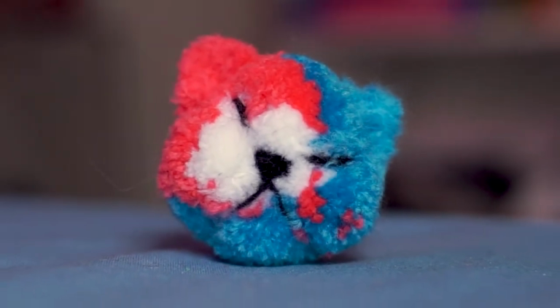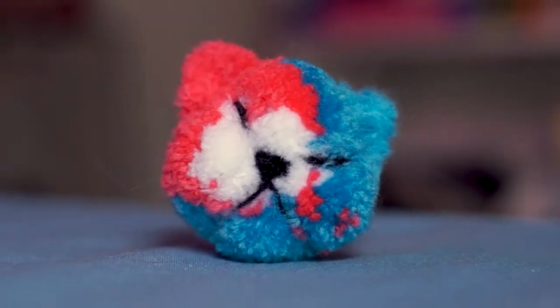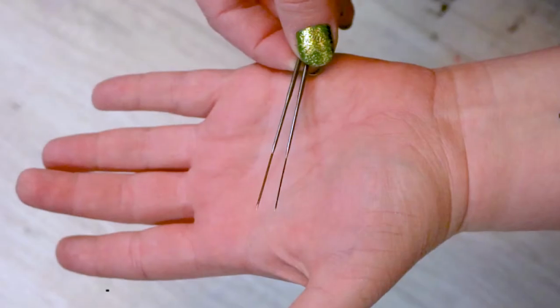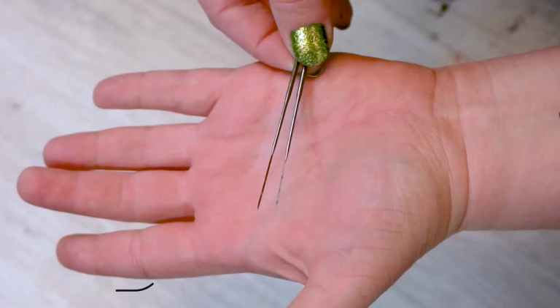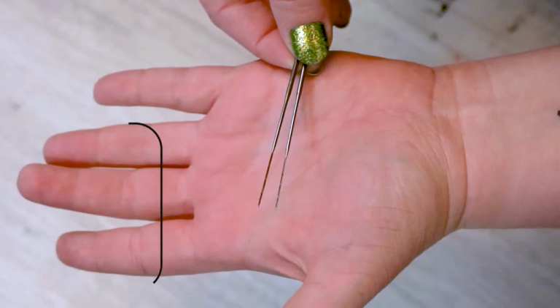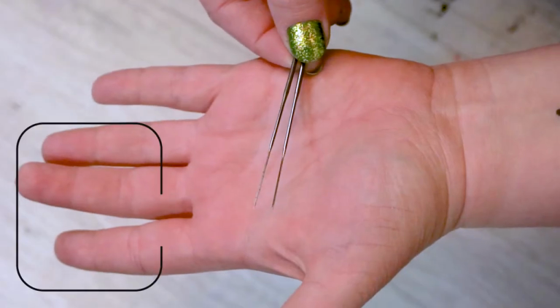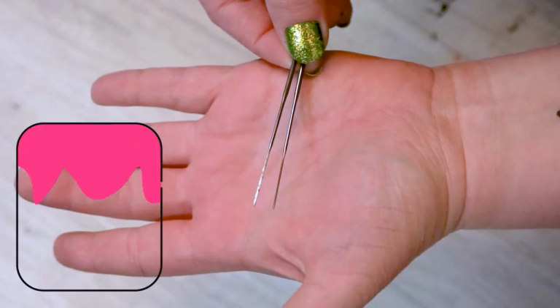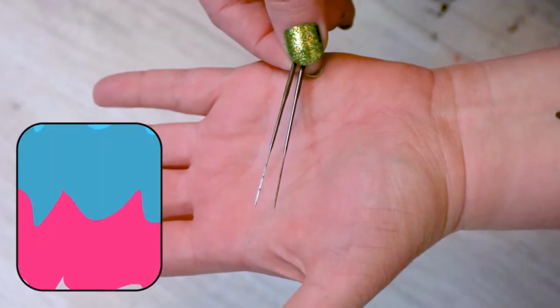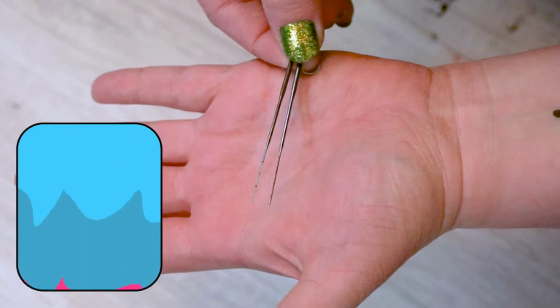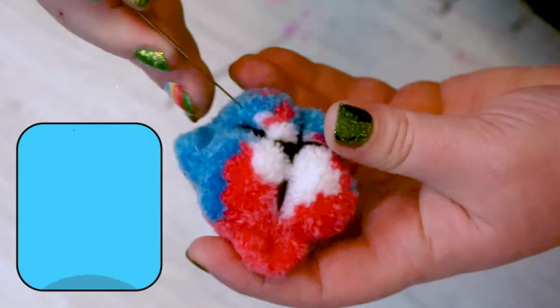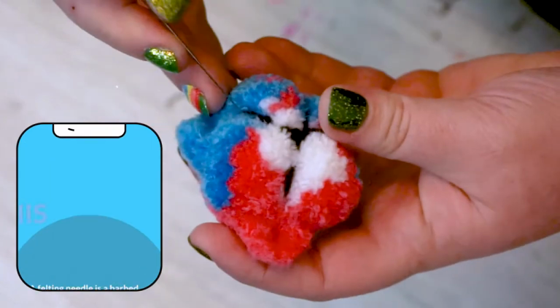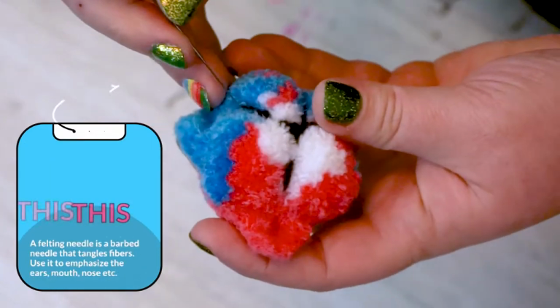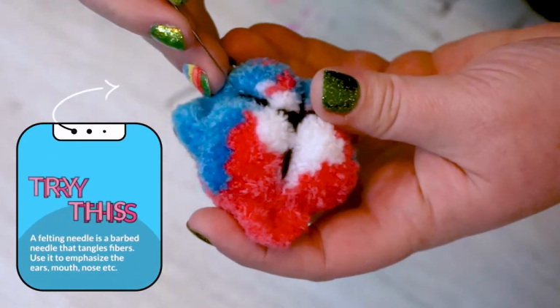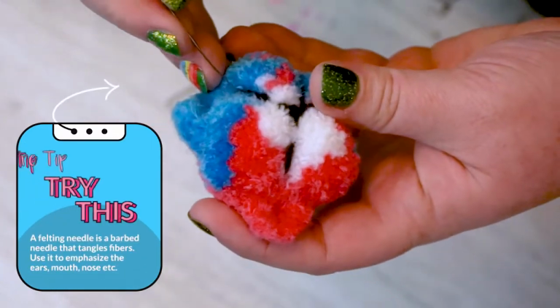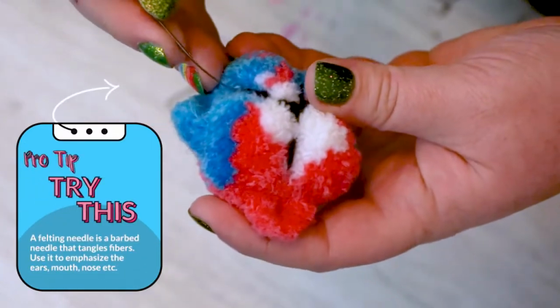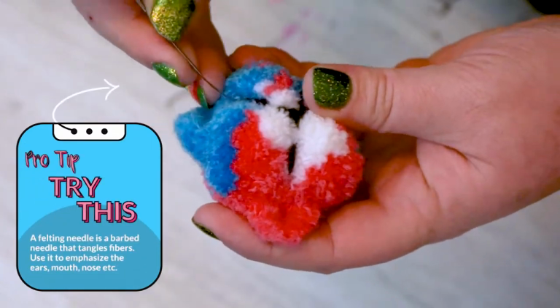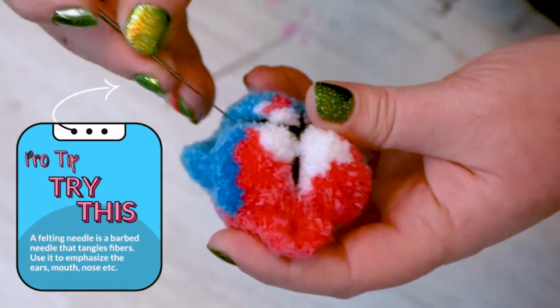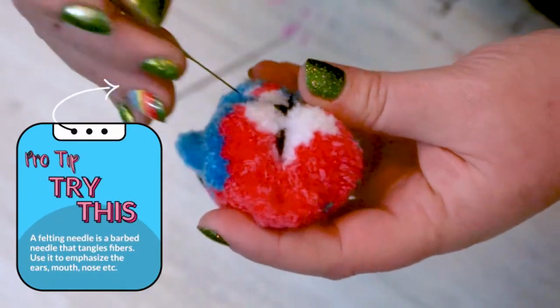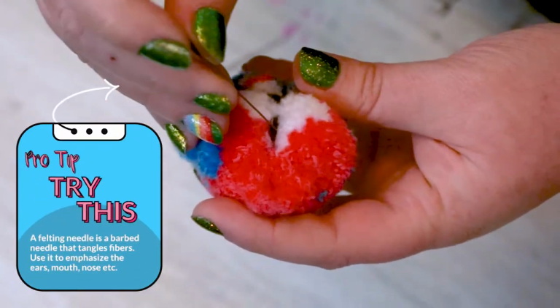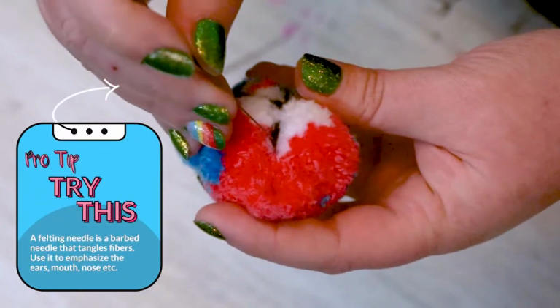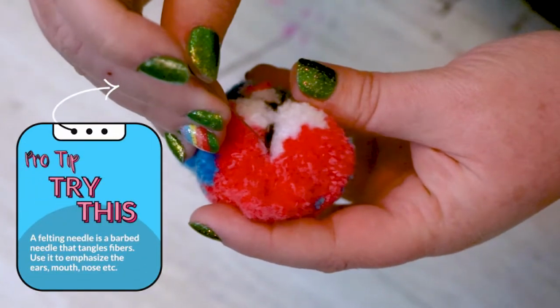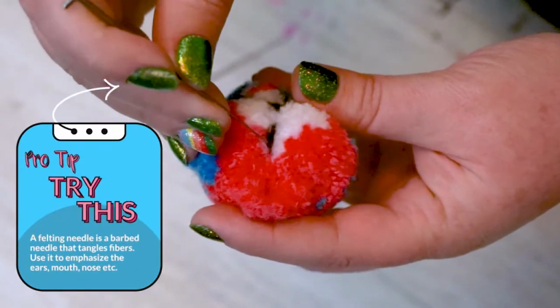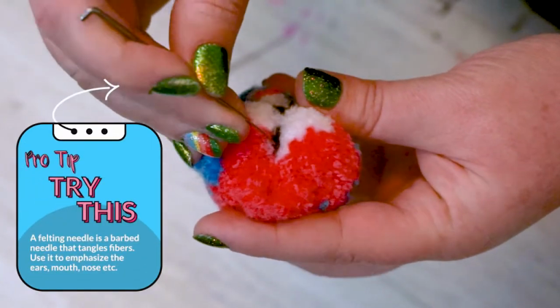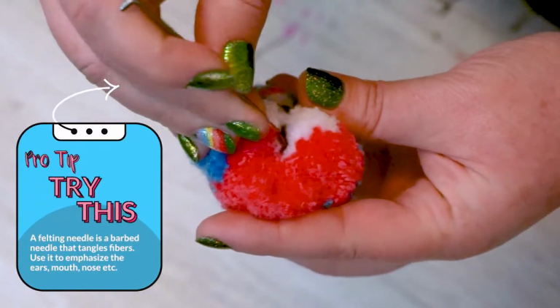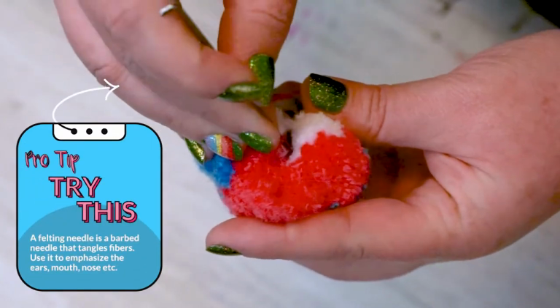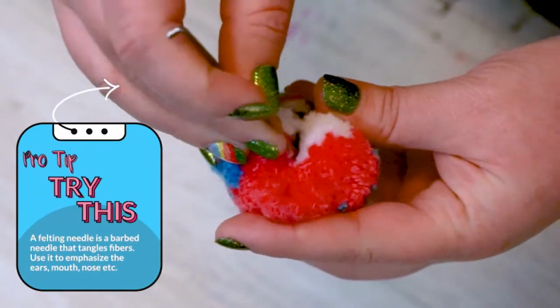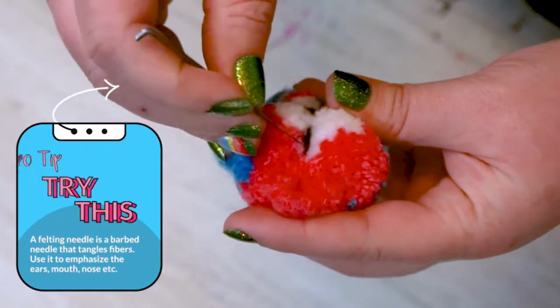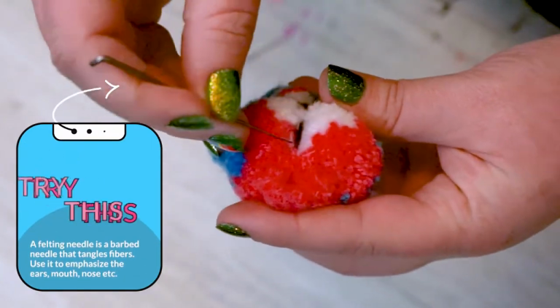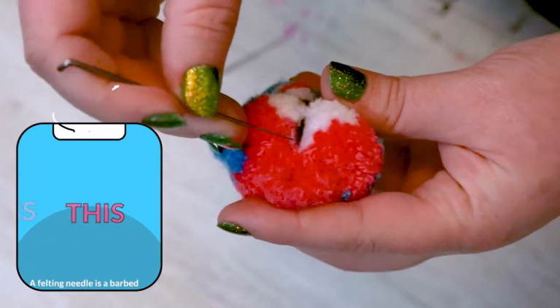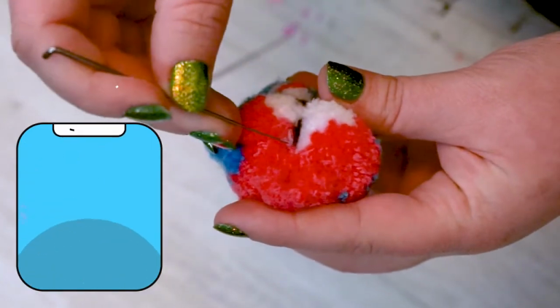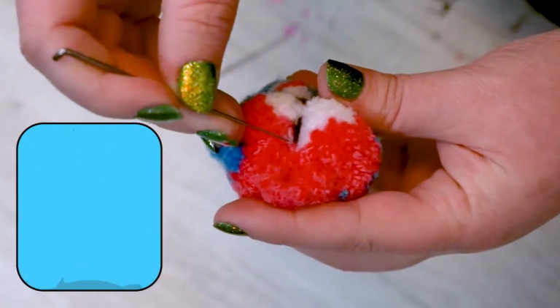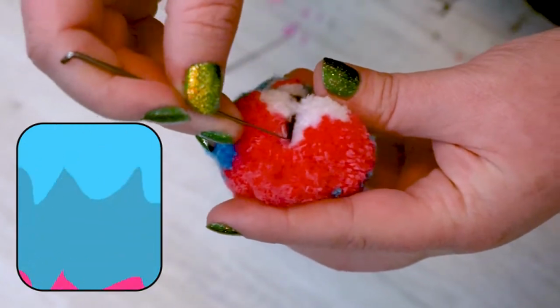You can also use a felting needle to help you get some unique shapes, but it's not necessary.